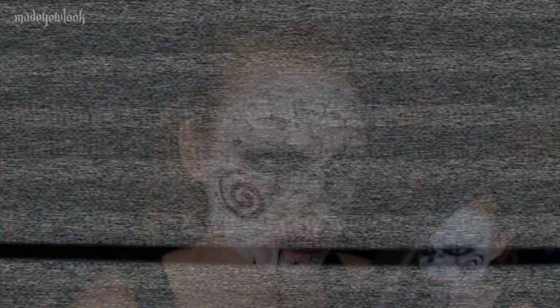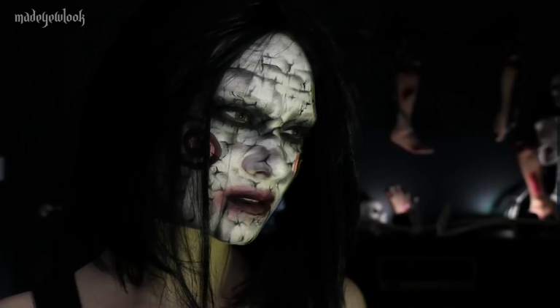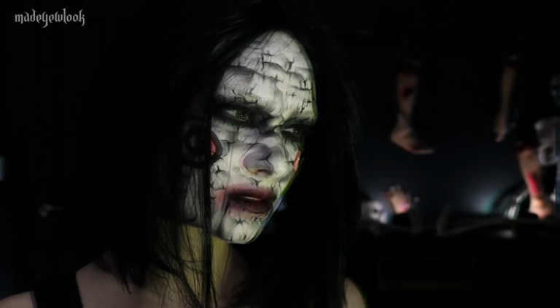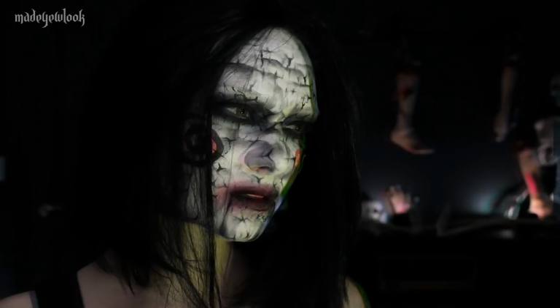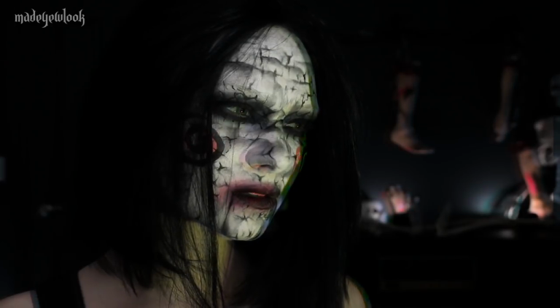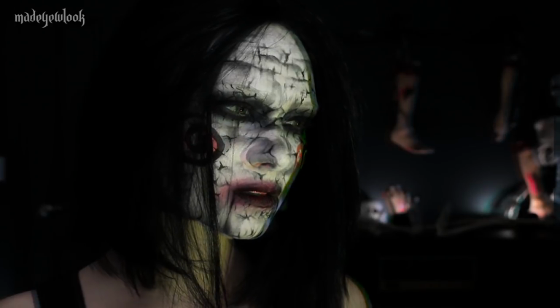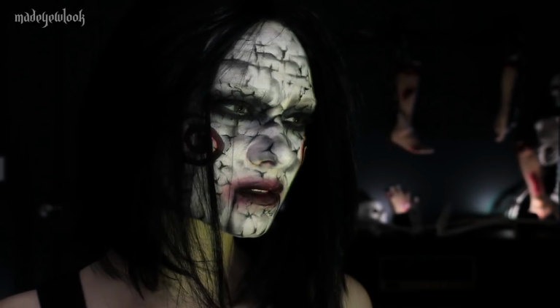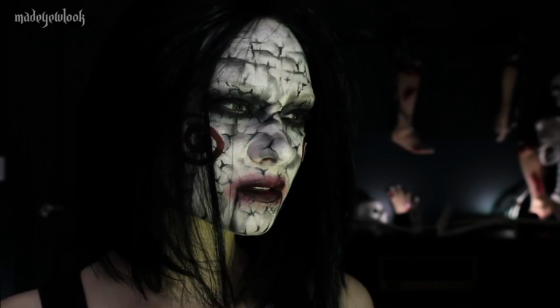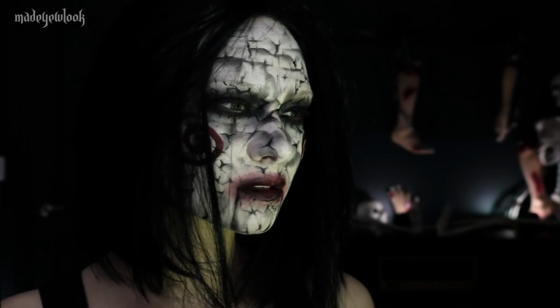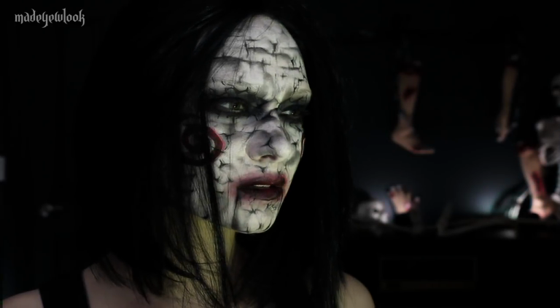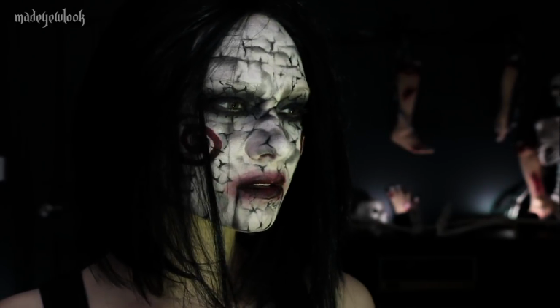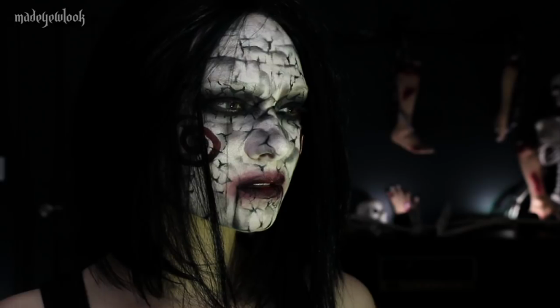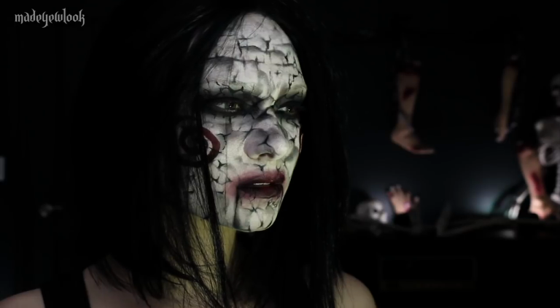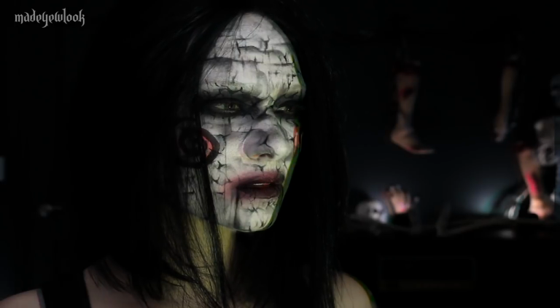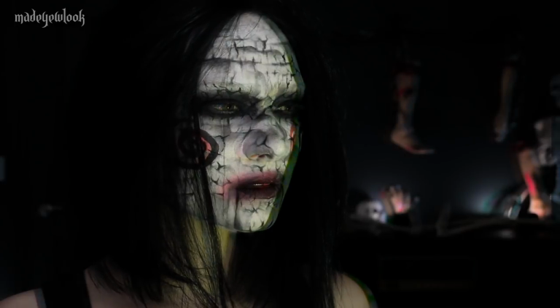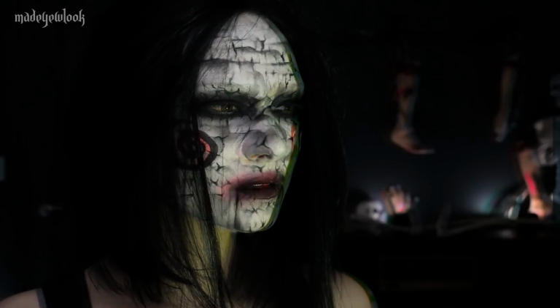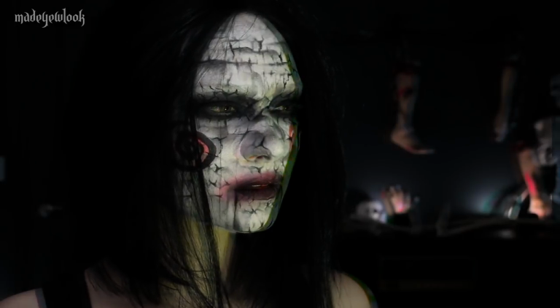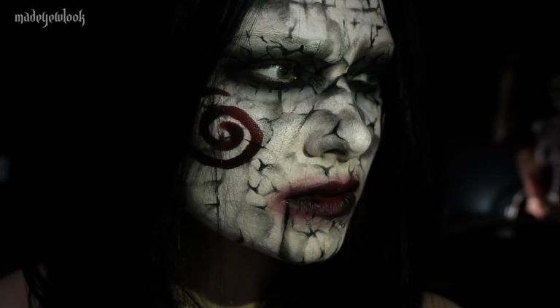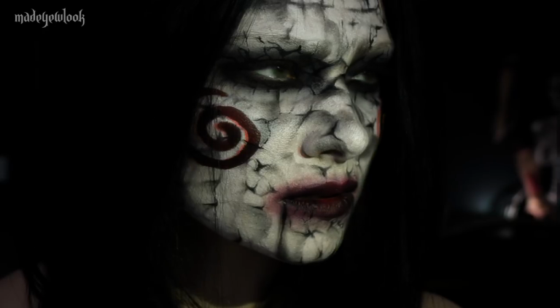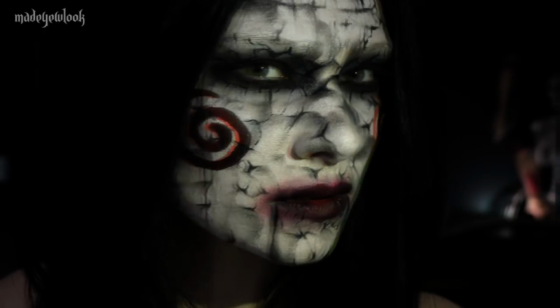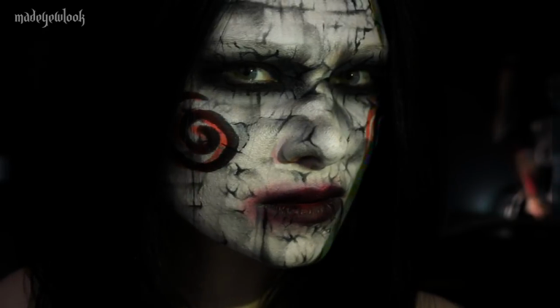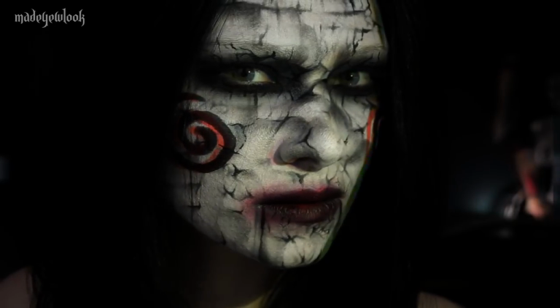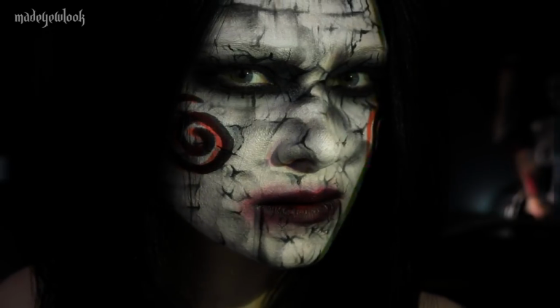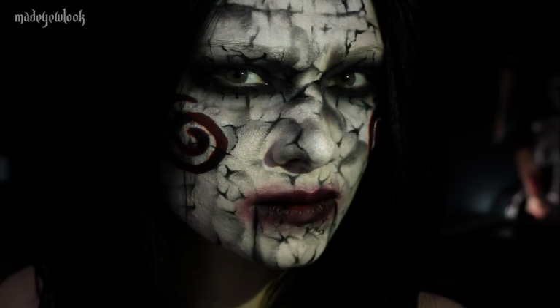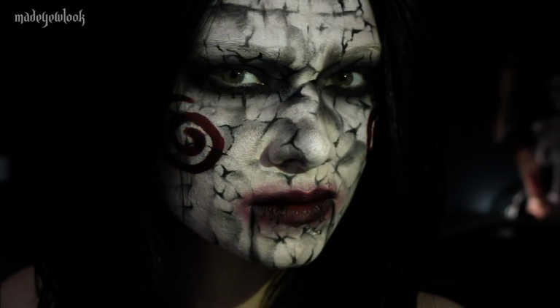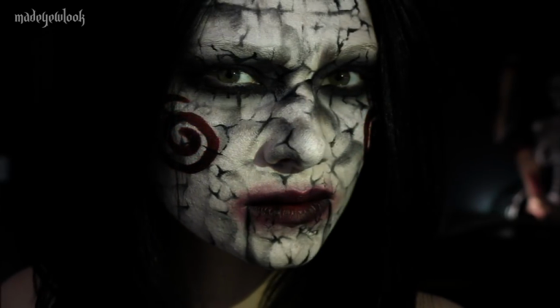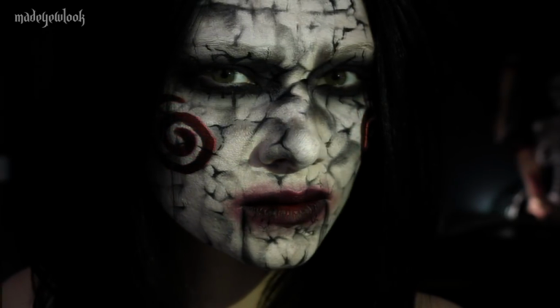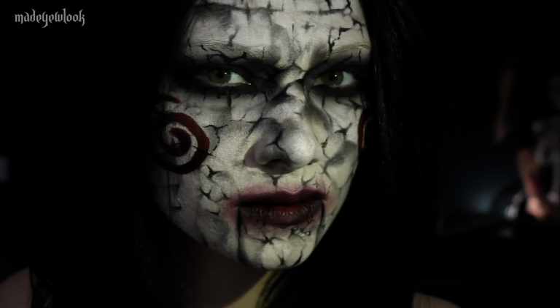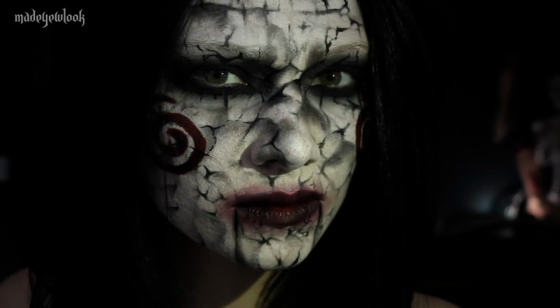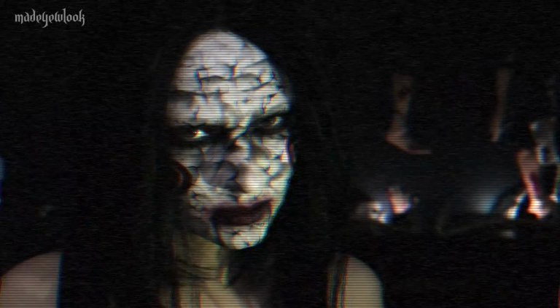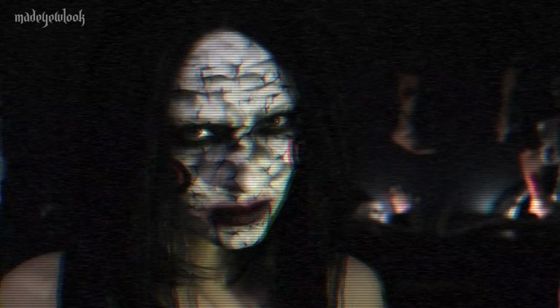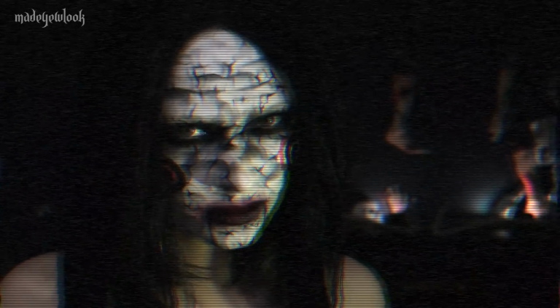Let me know if you guys try out this look and don't forget to get your tickets to see Jigsaw, October 27th, baby.